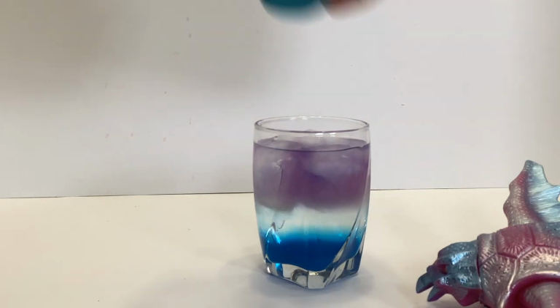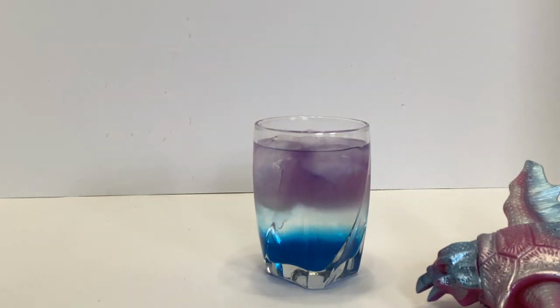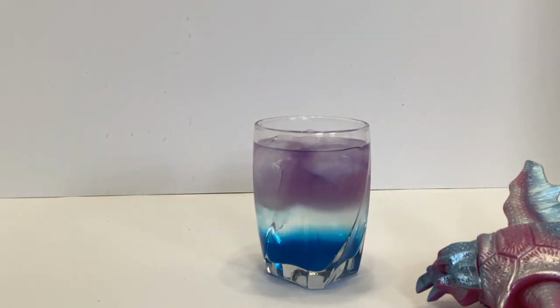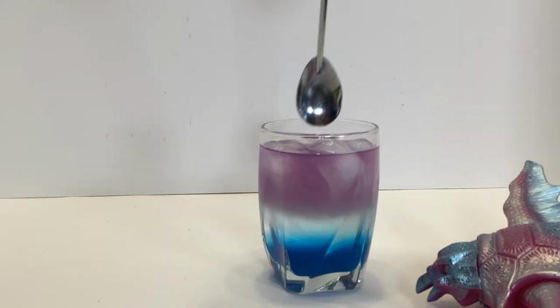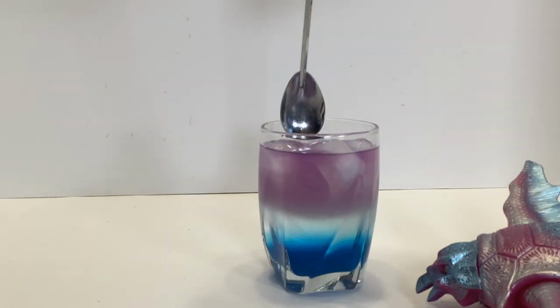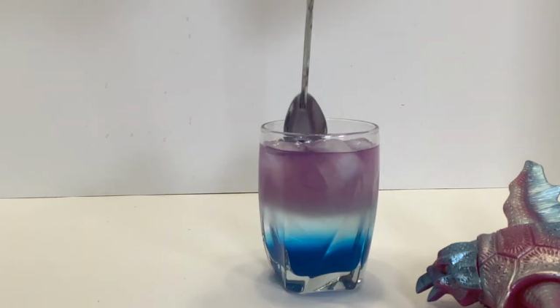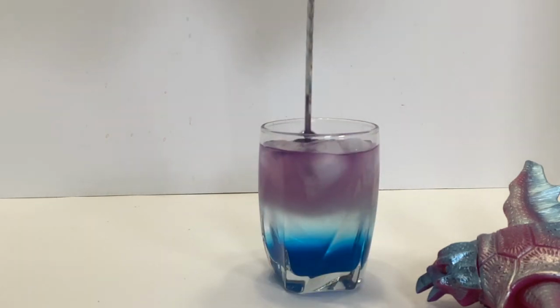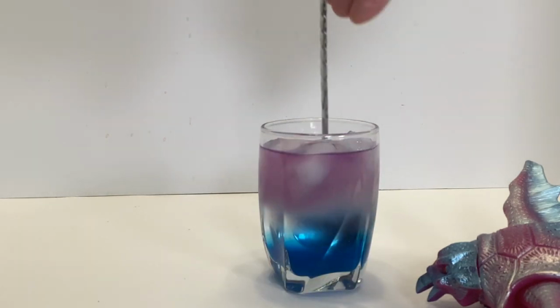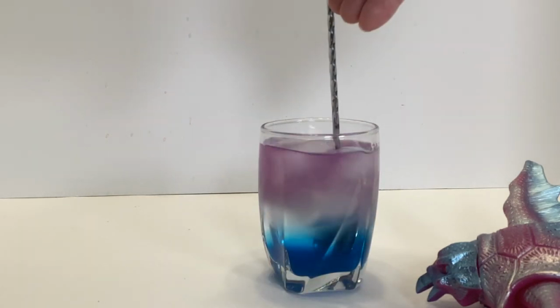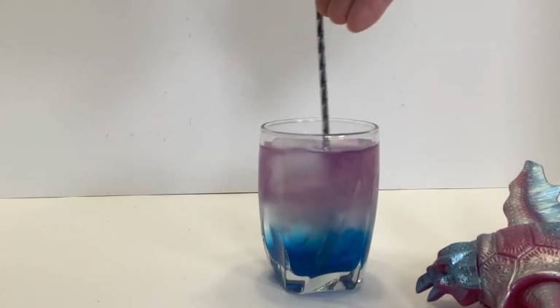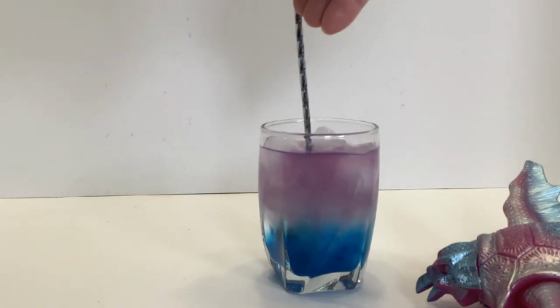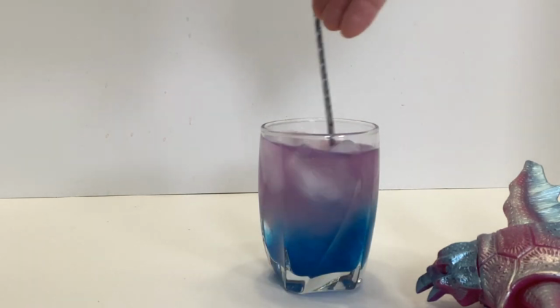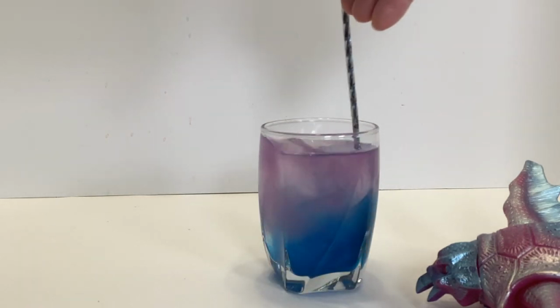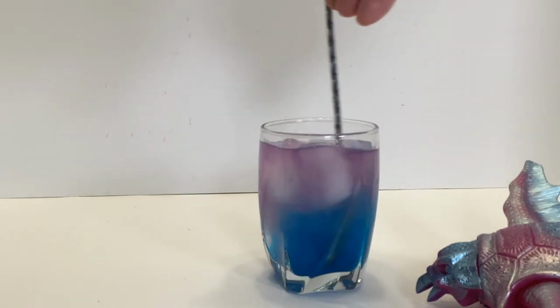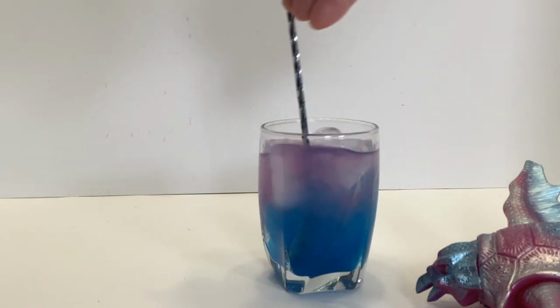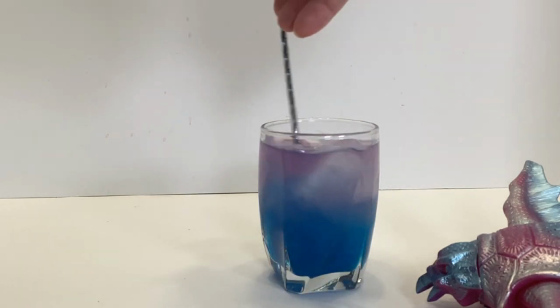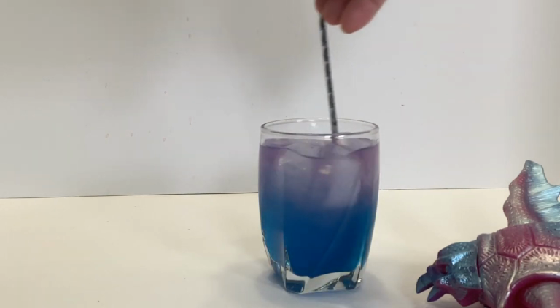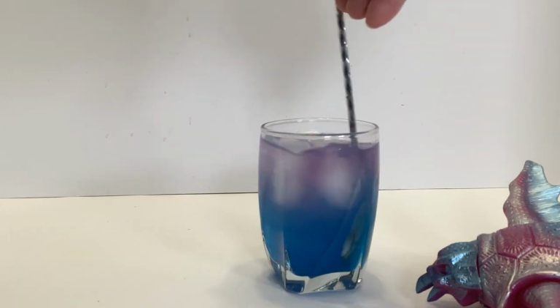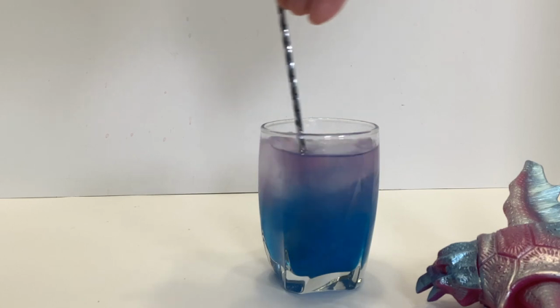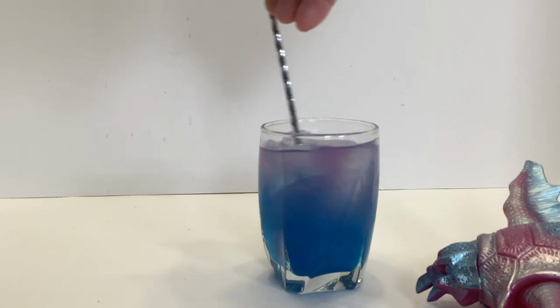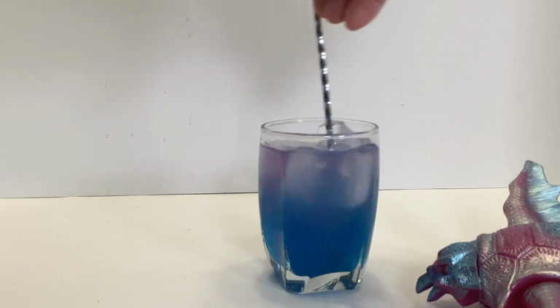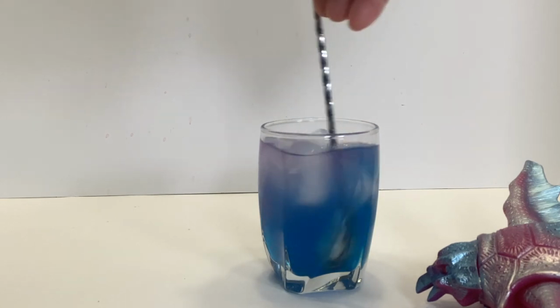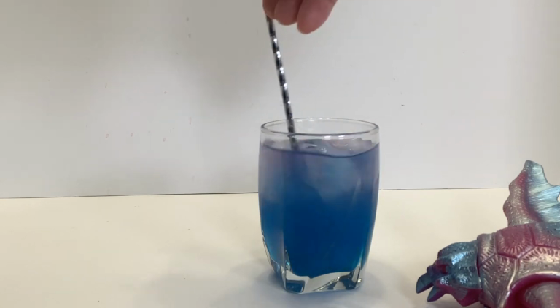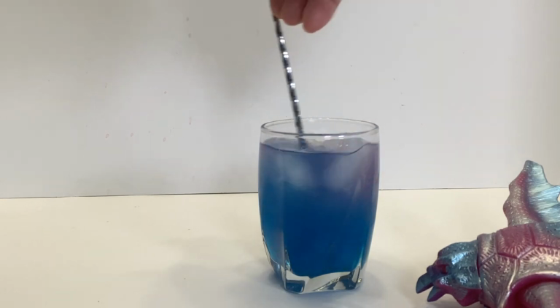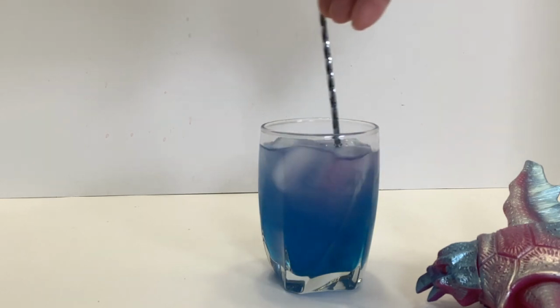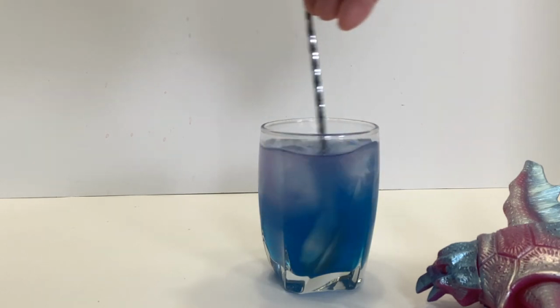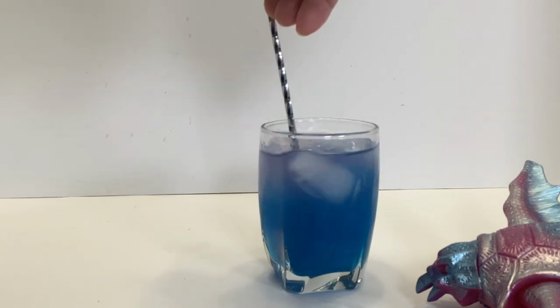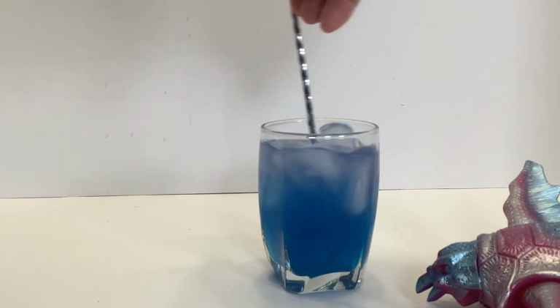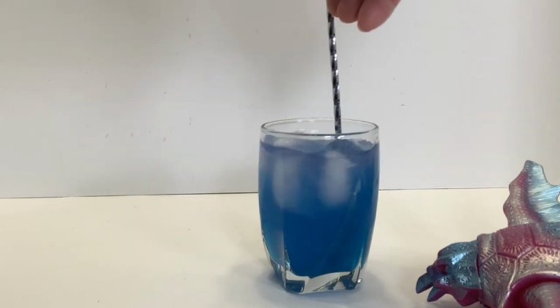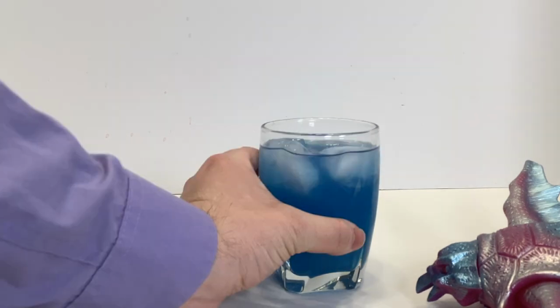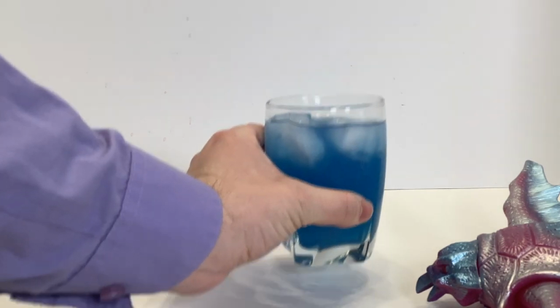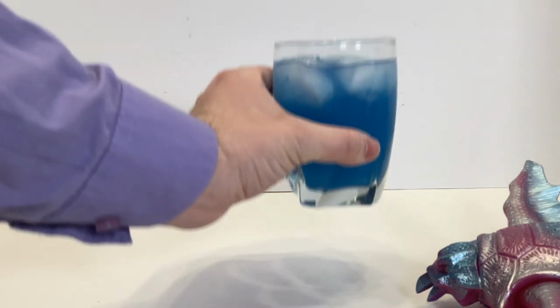If you'd like another color change or just want the flavors to be even throughout the drink, stir it up and enjoy. Cheers!